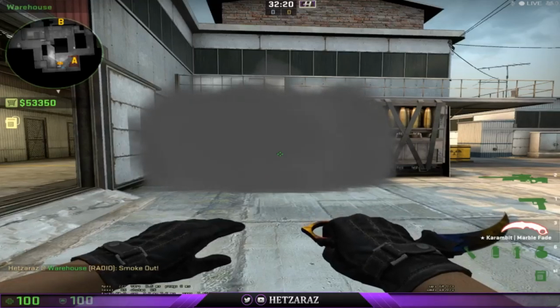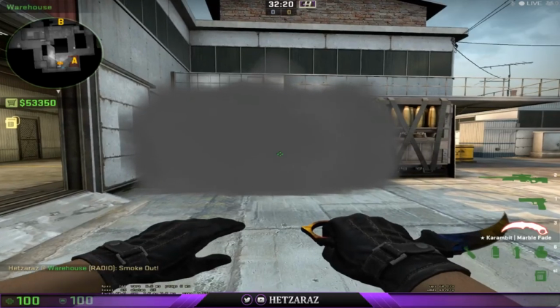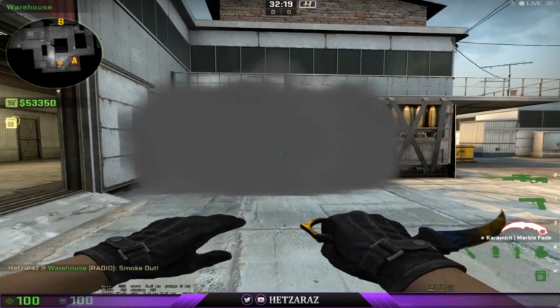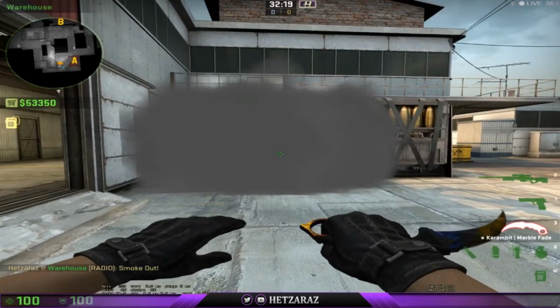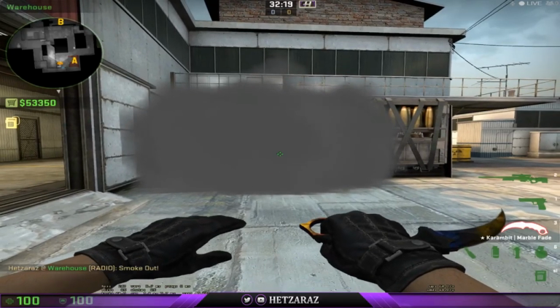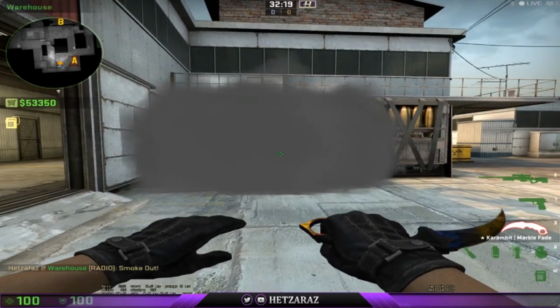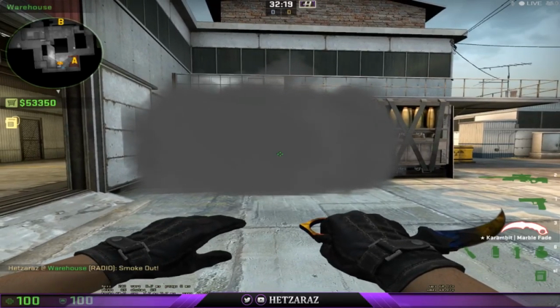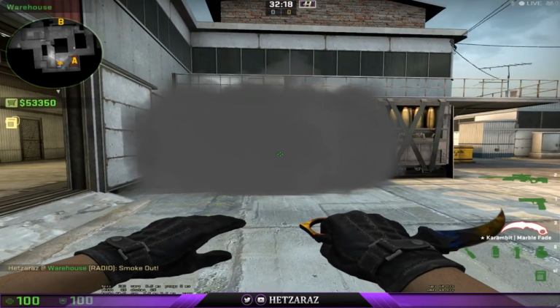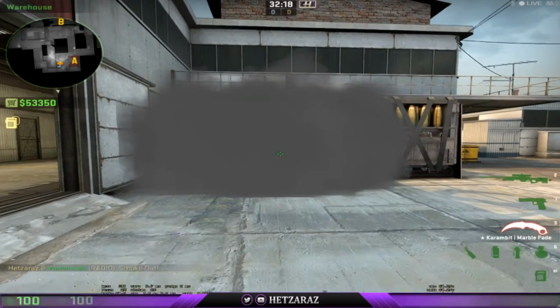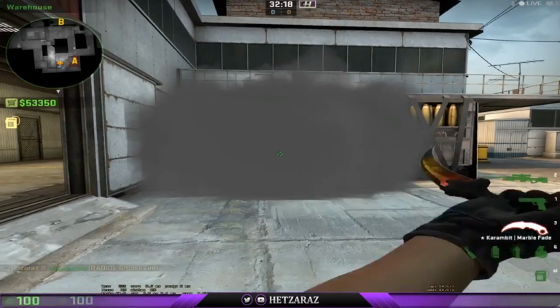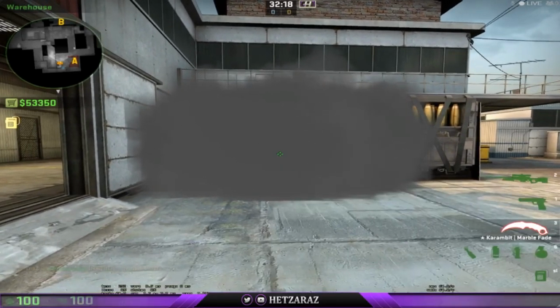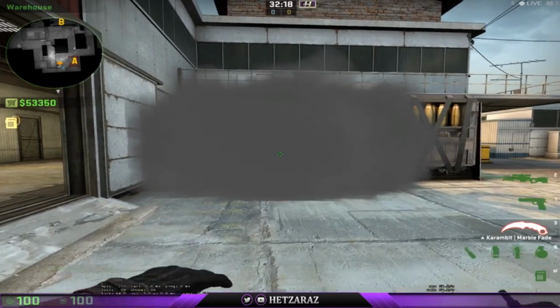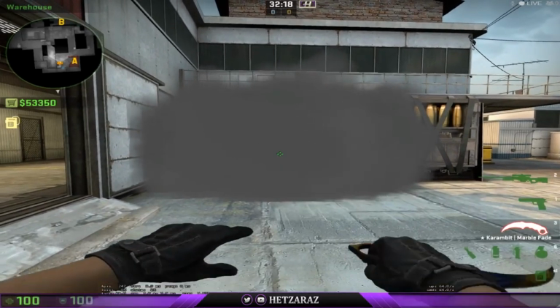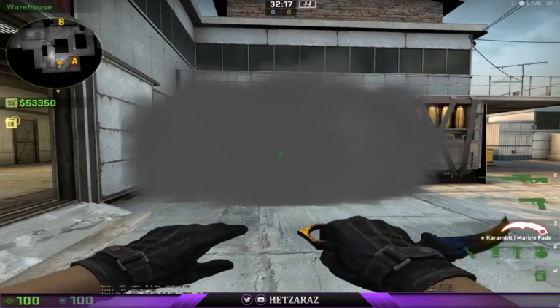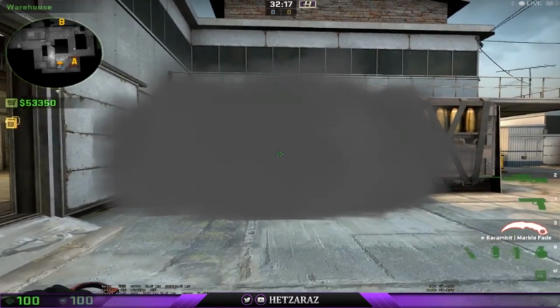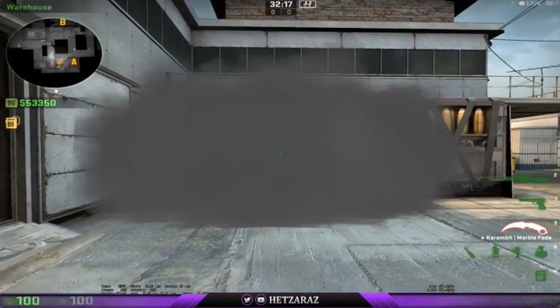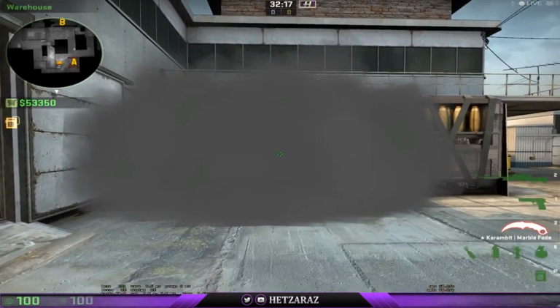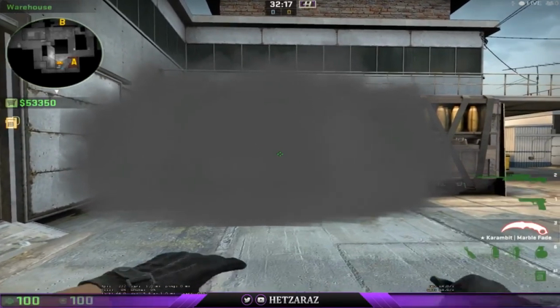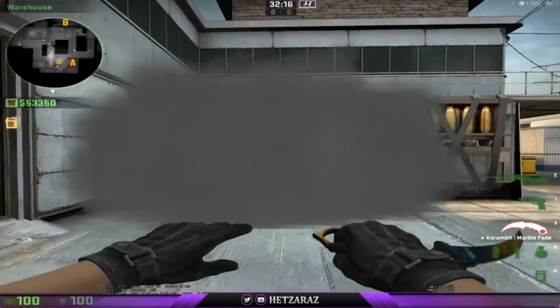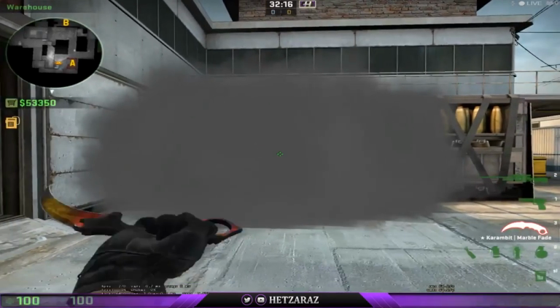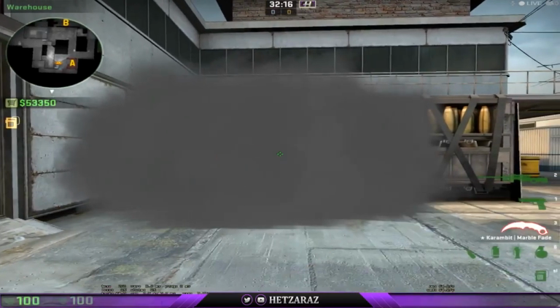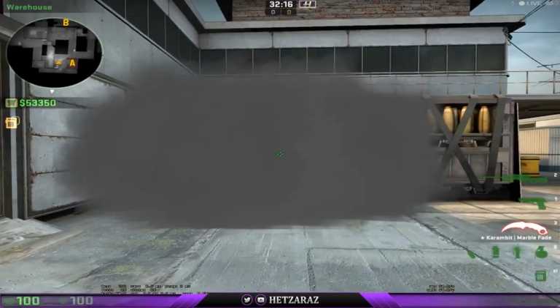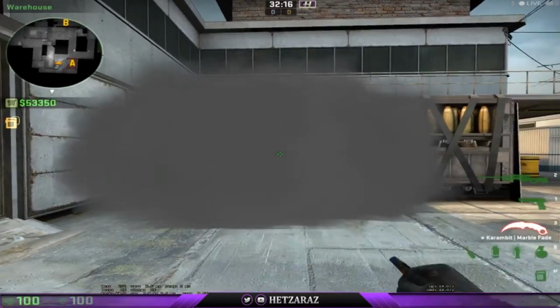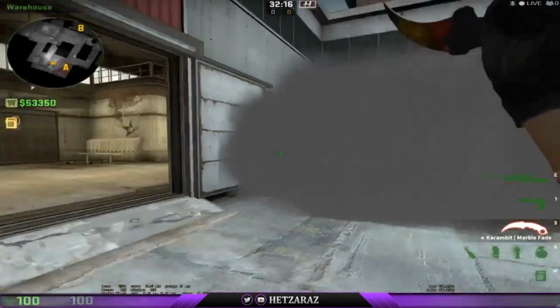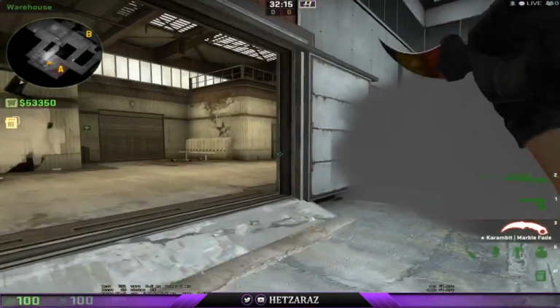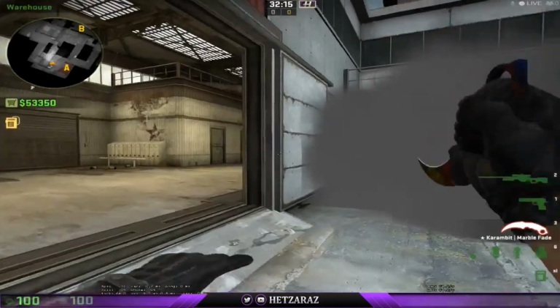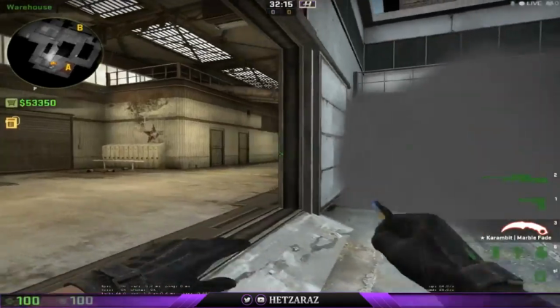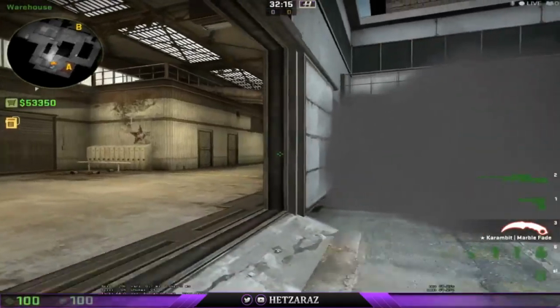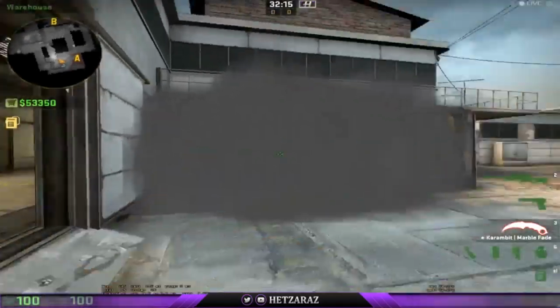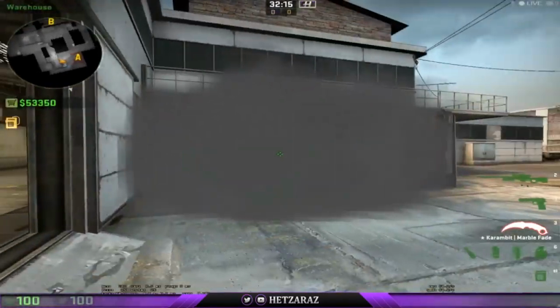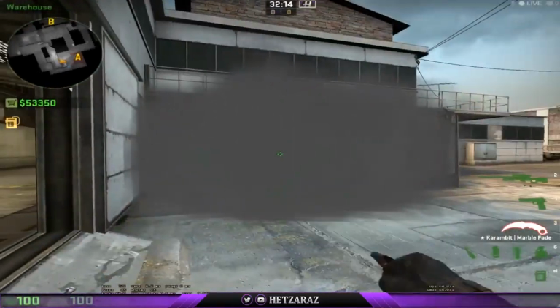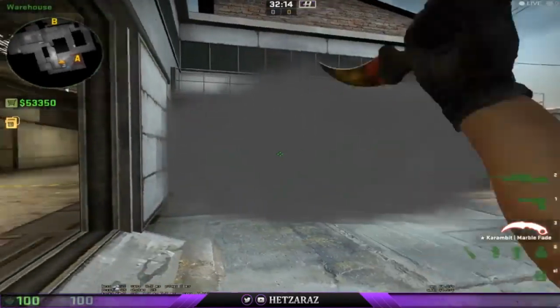Welcome to another Heads of Smoke tutorial video. Today I will be showing you how to smoke a forklift from inside of a main.